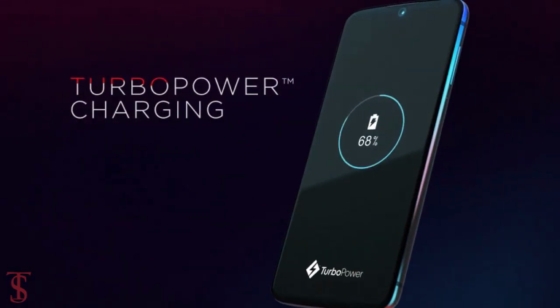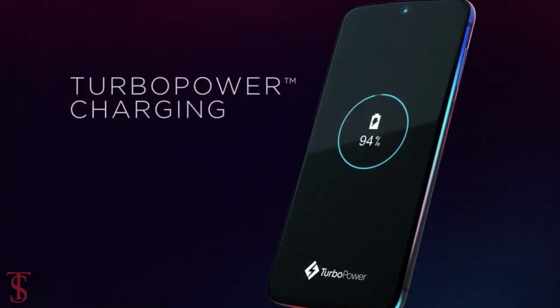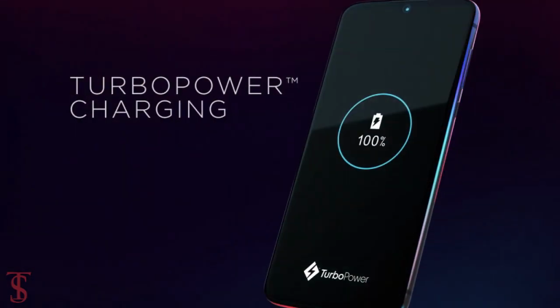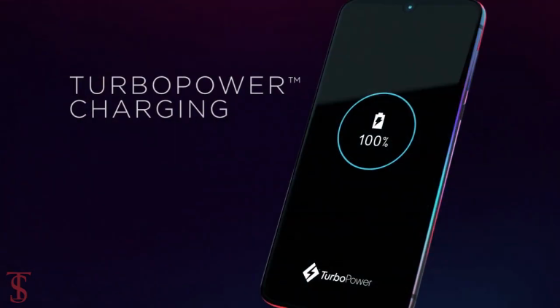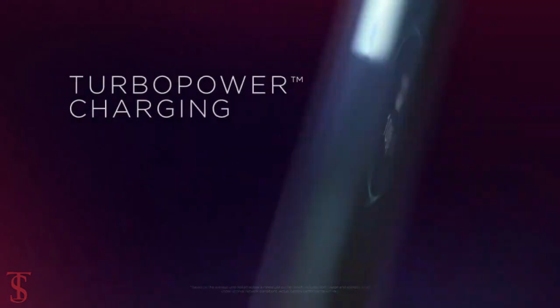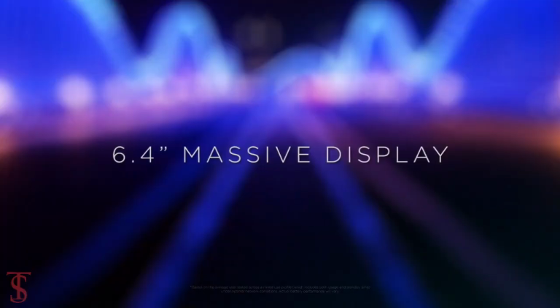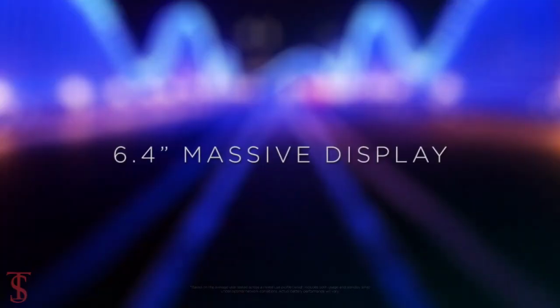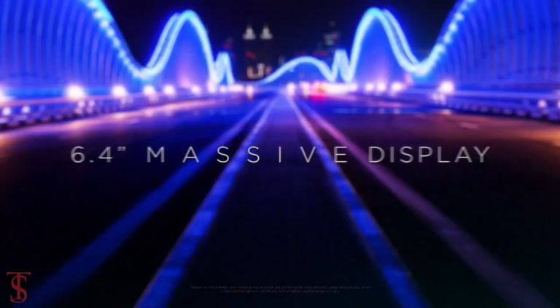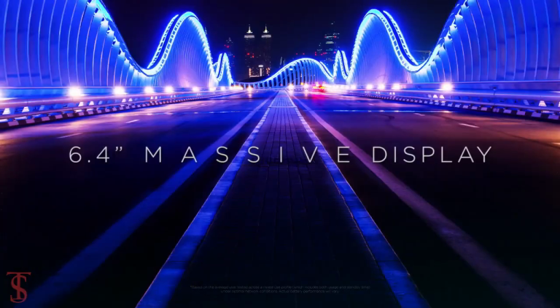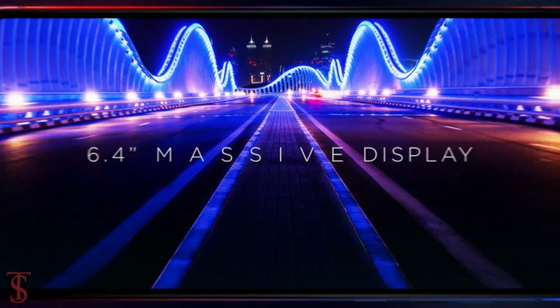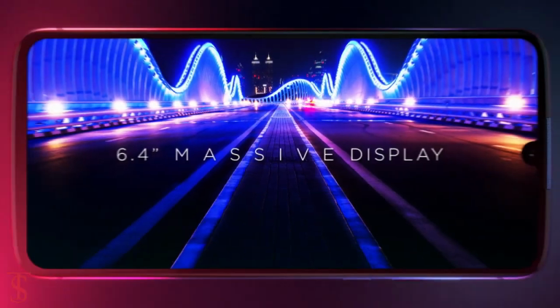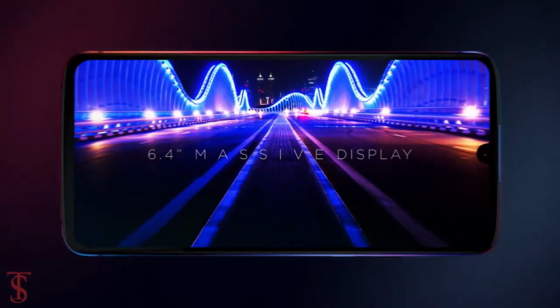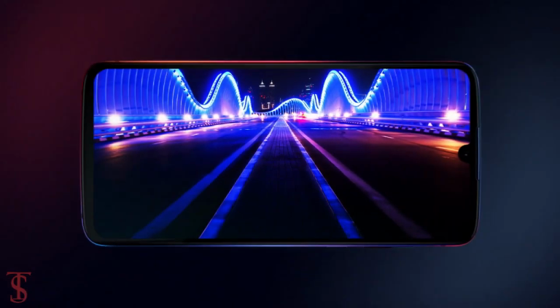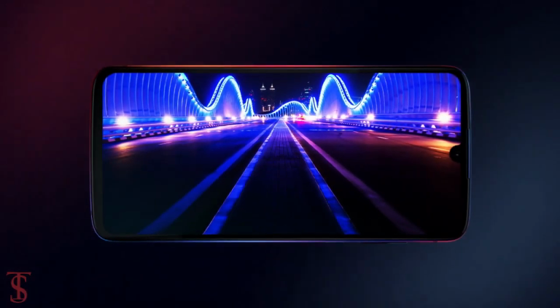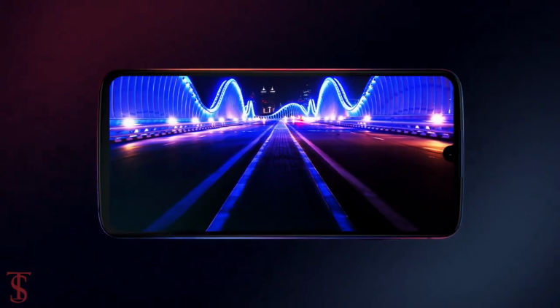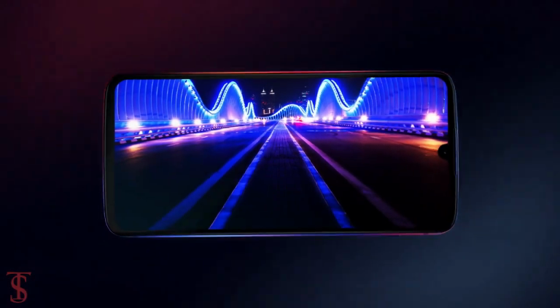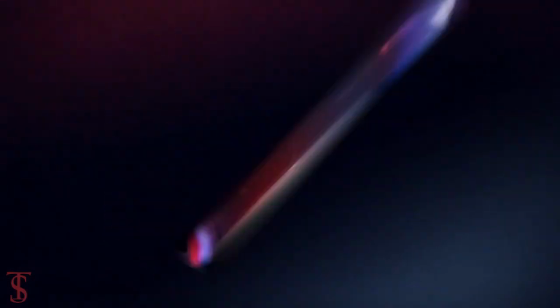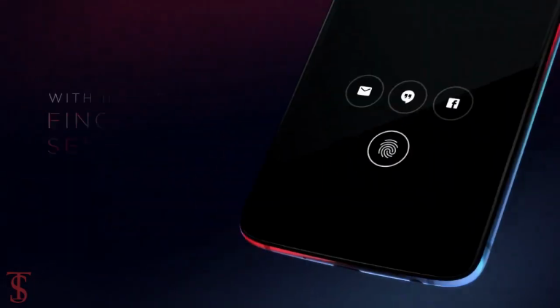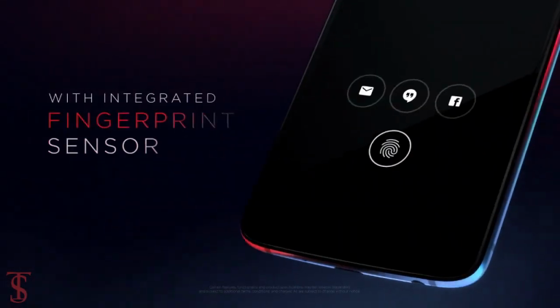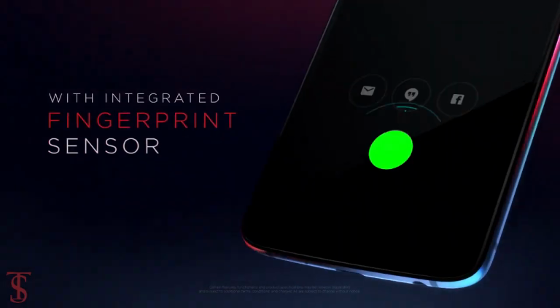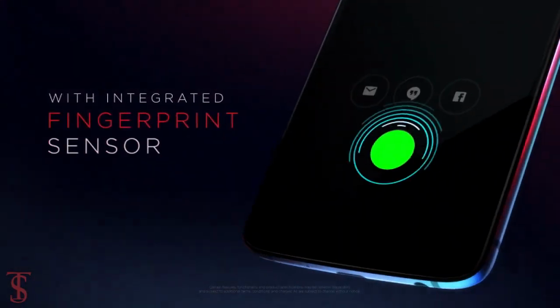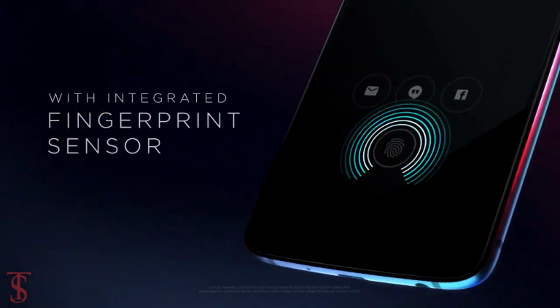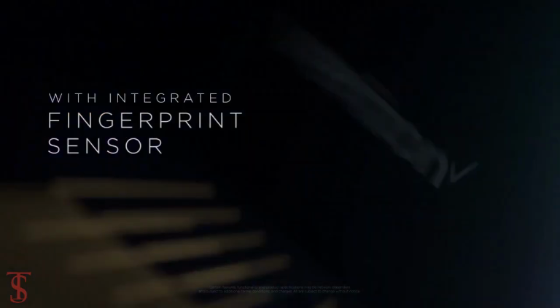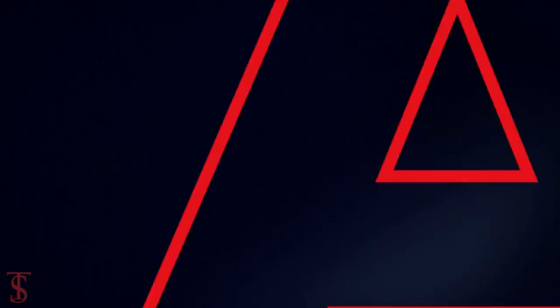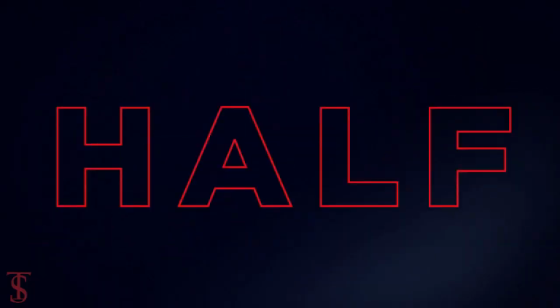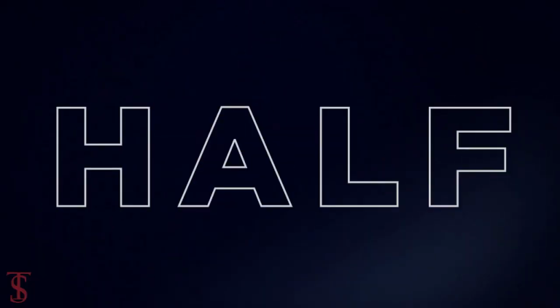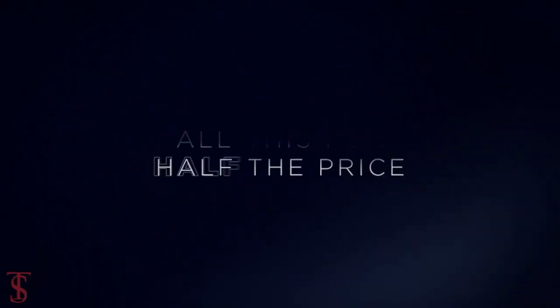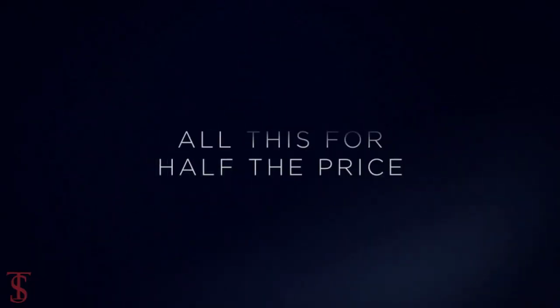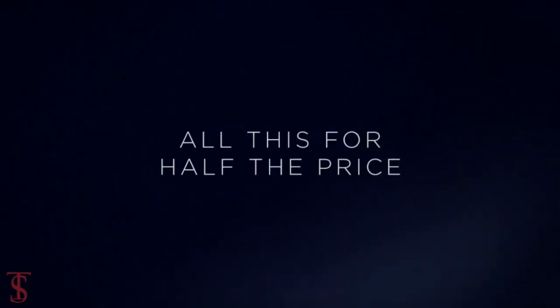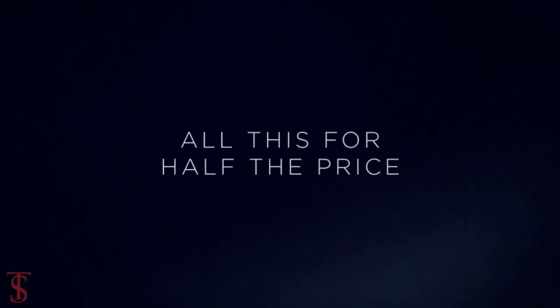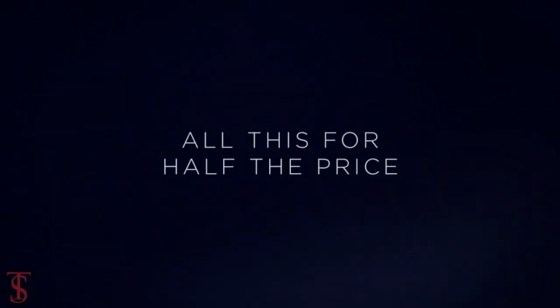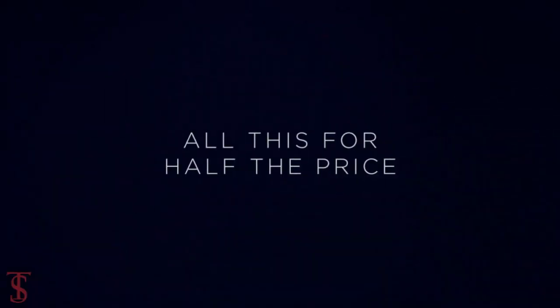That's it for this video. Stay tuned to TexelBlog YouTube channel for more tech updates. Thanks for watching.